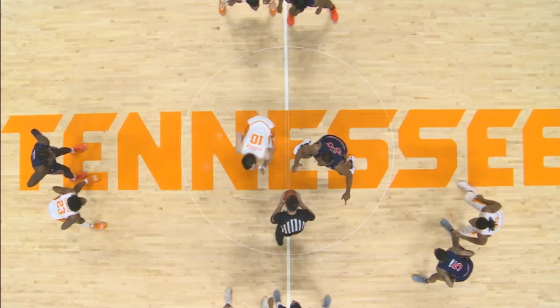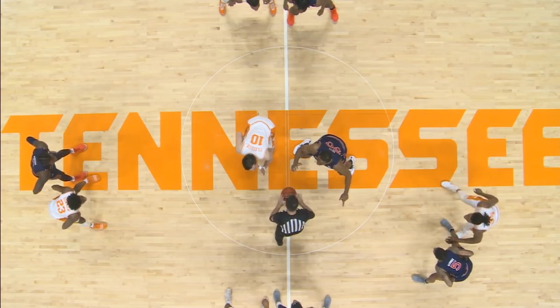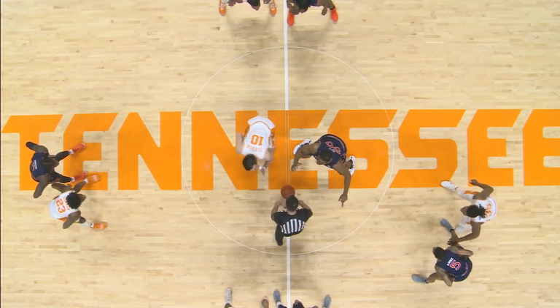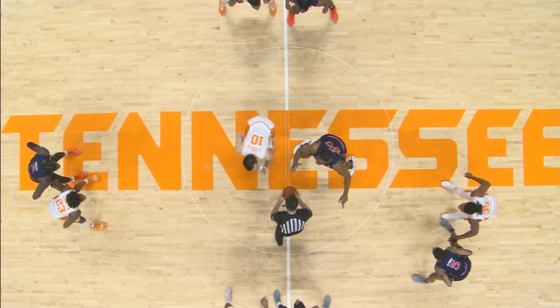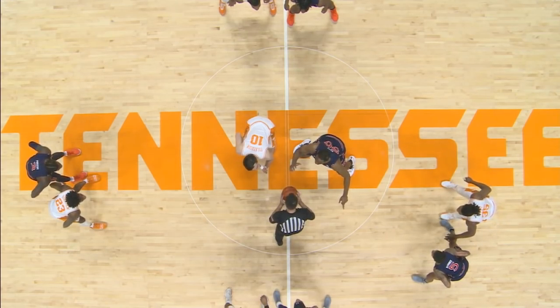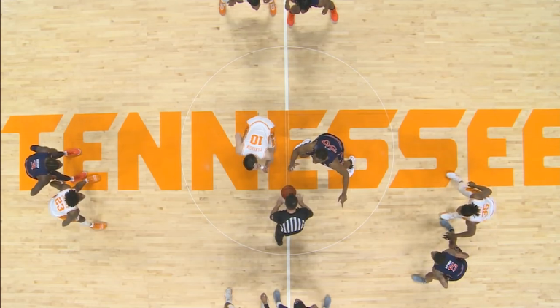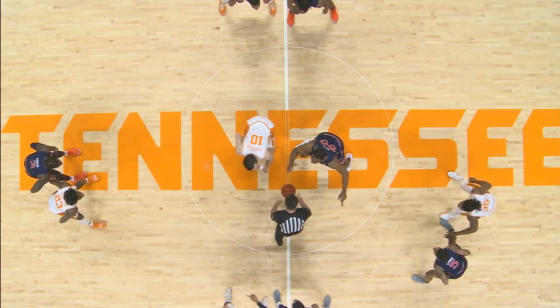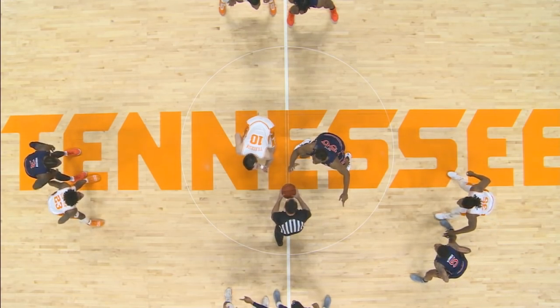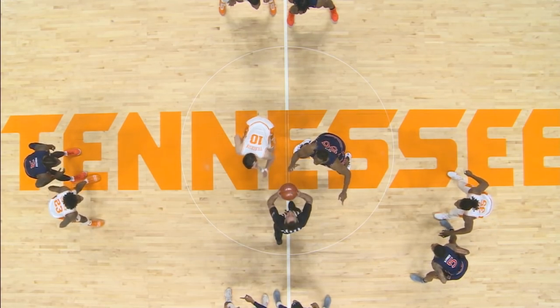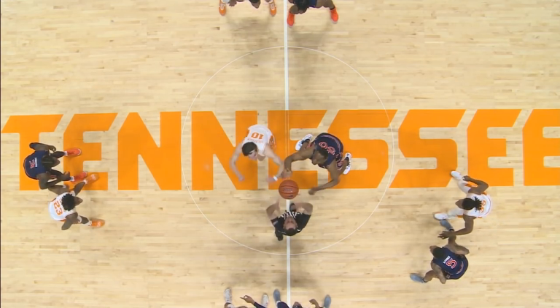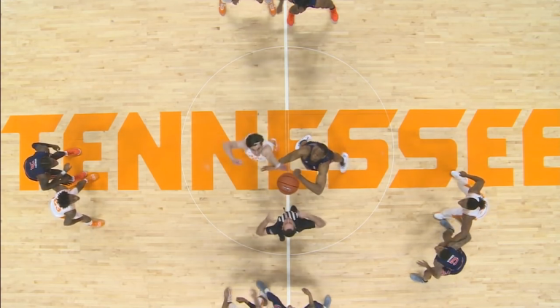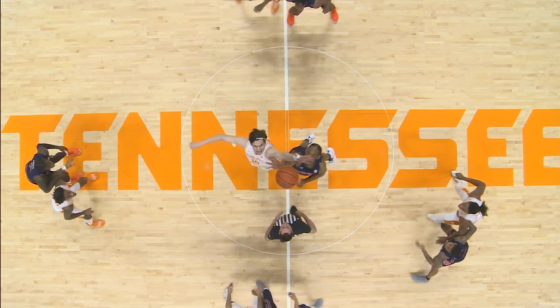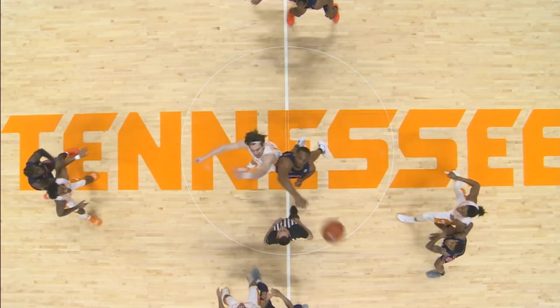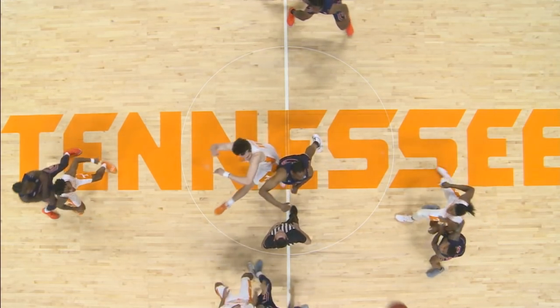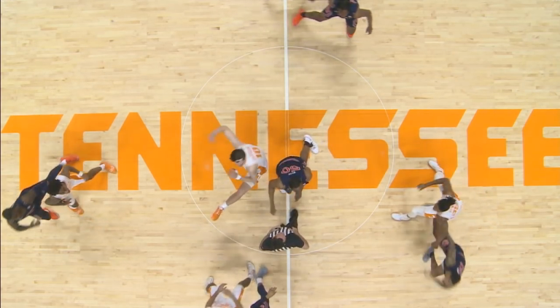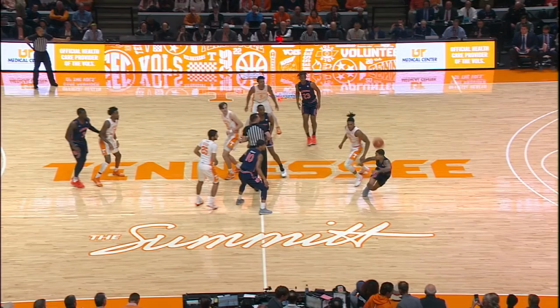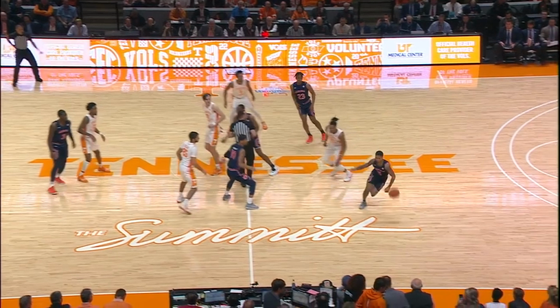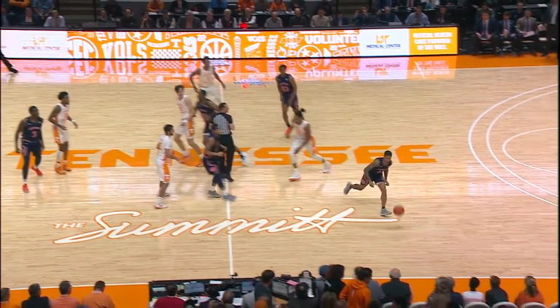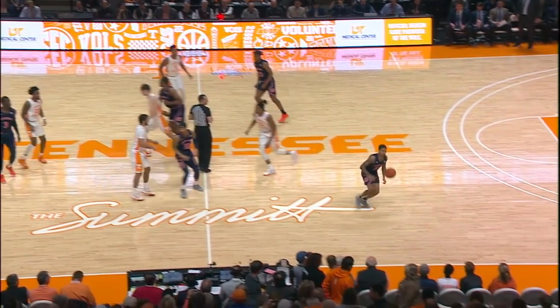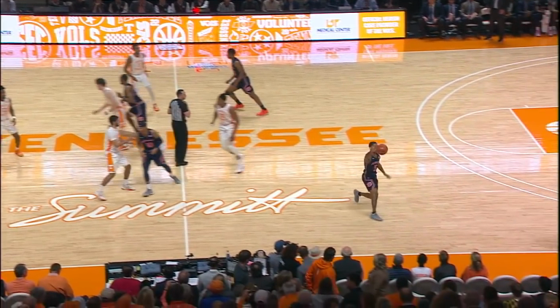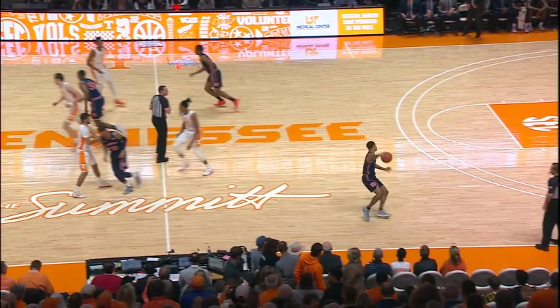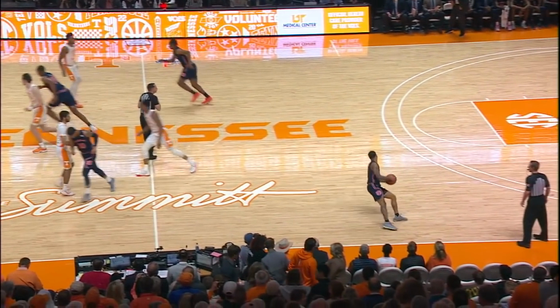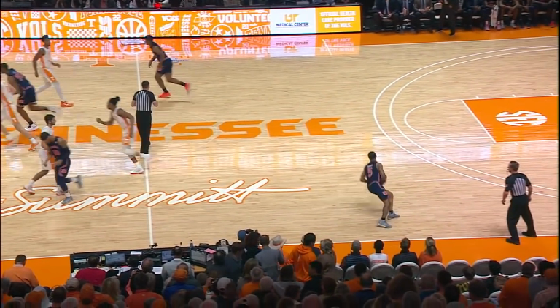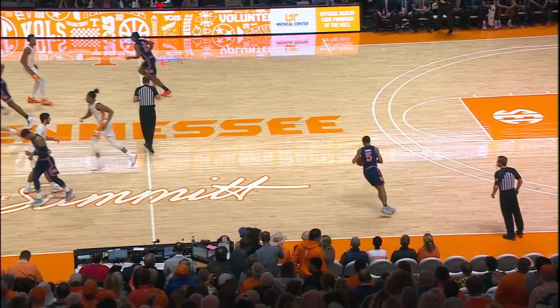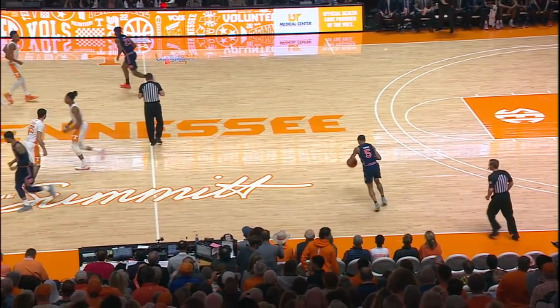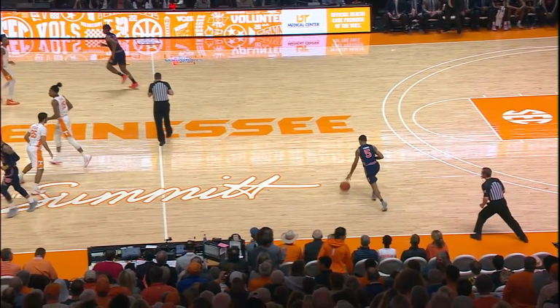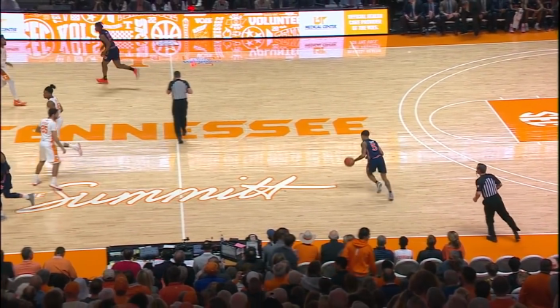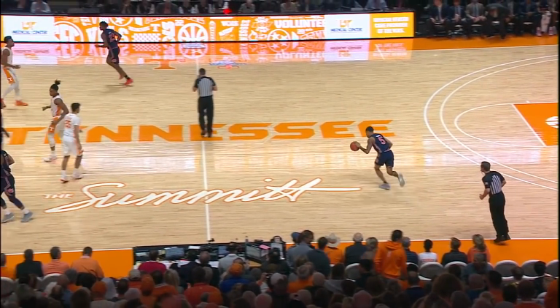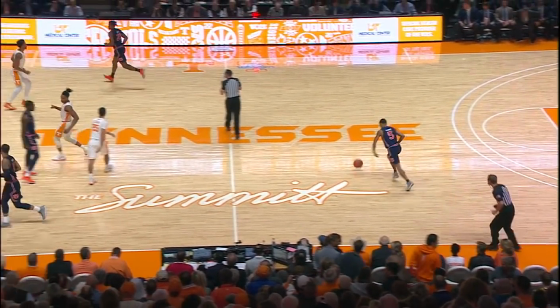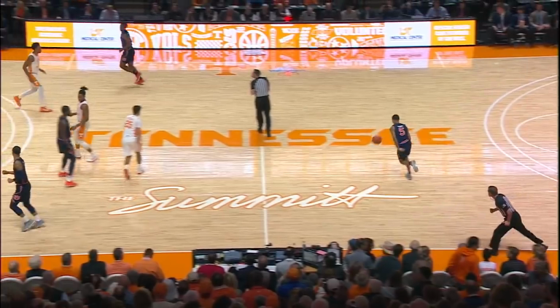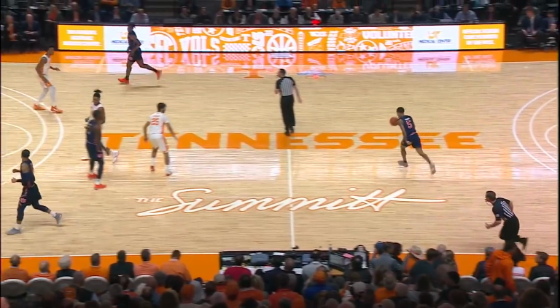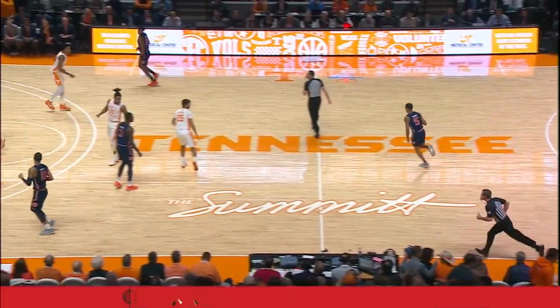I see the whole white uniforms, the dreamsicle orange and trim. The tap is controlled by Auburn, and we're underway.